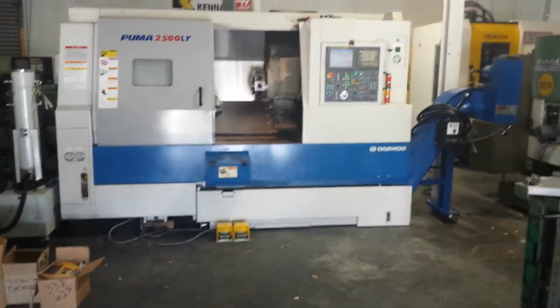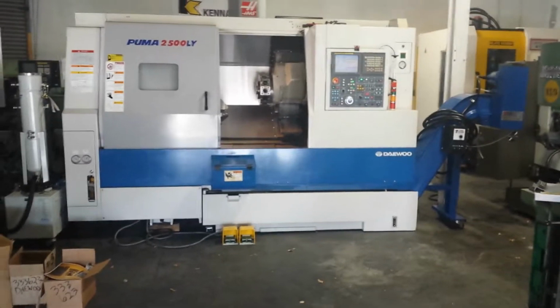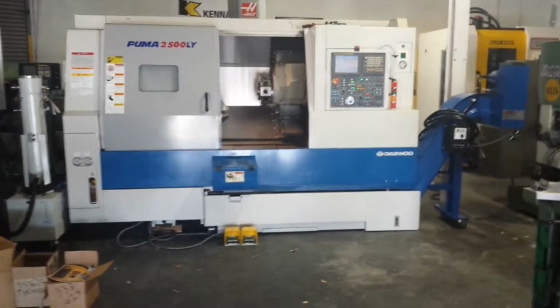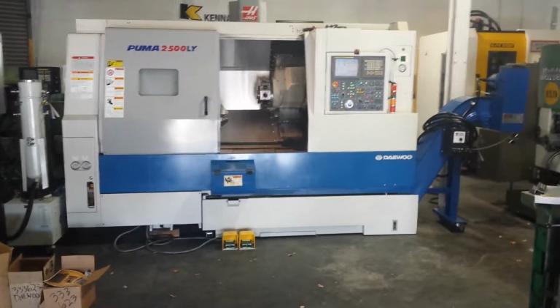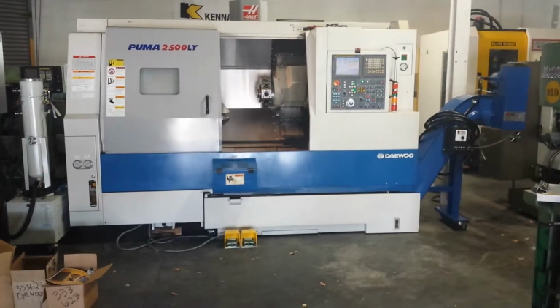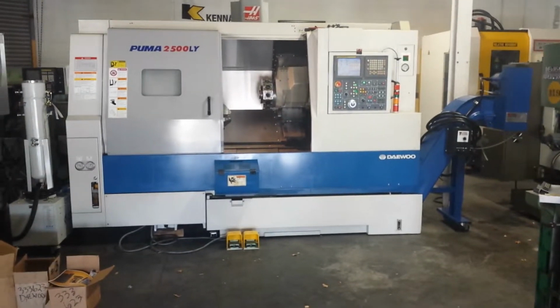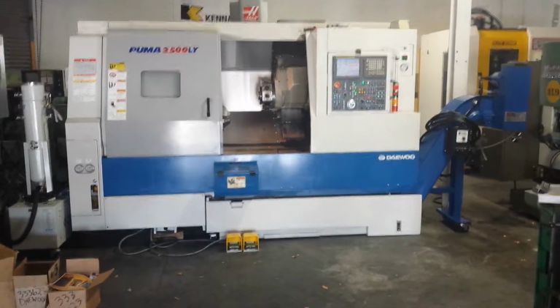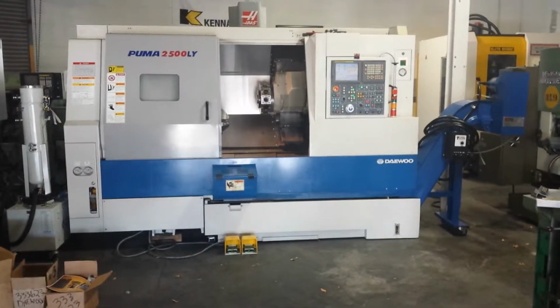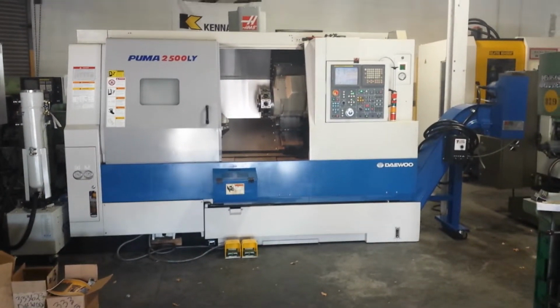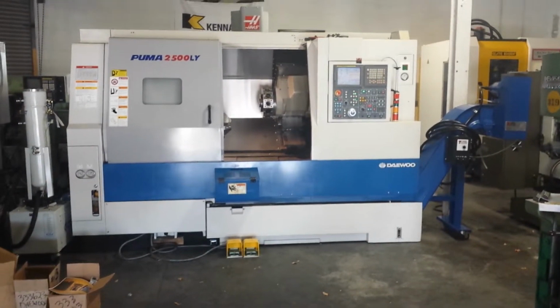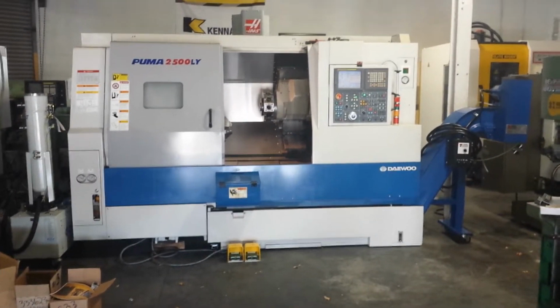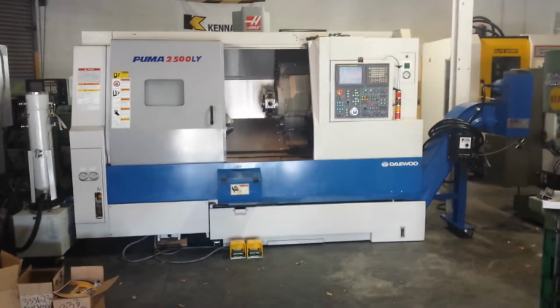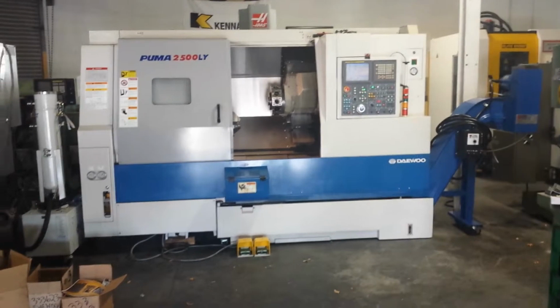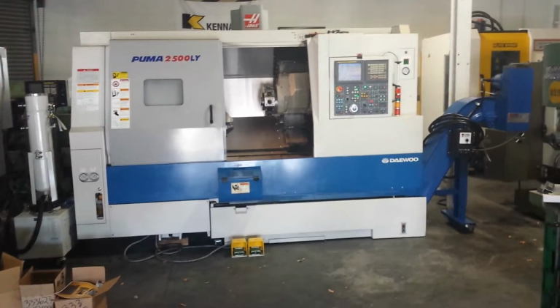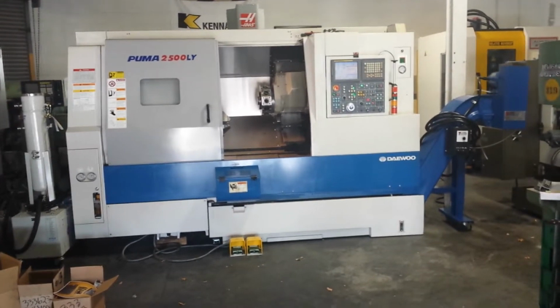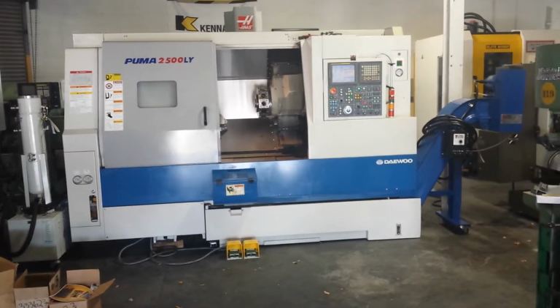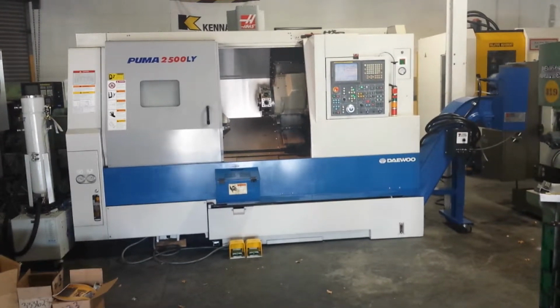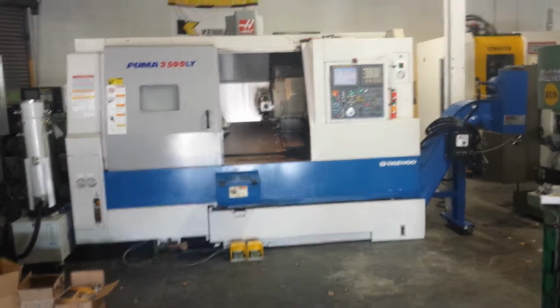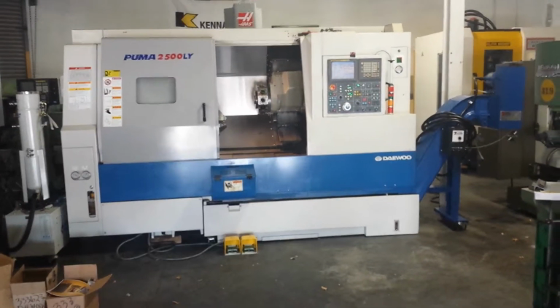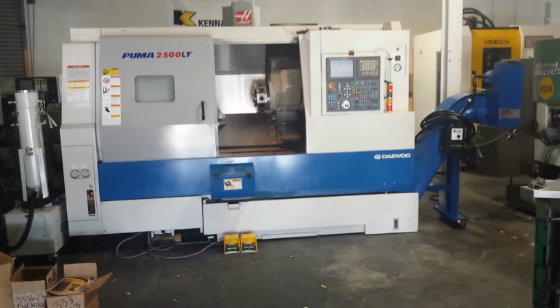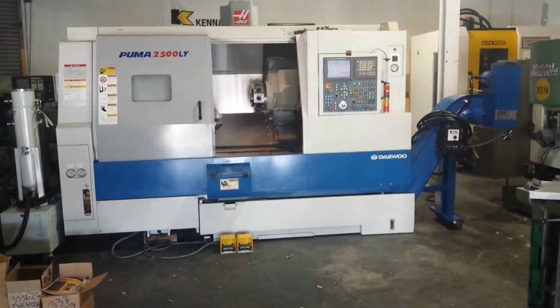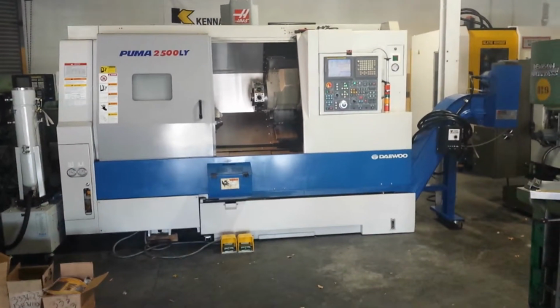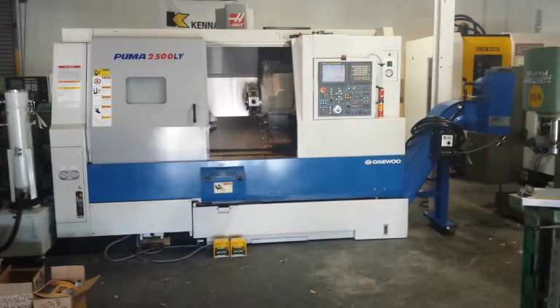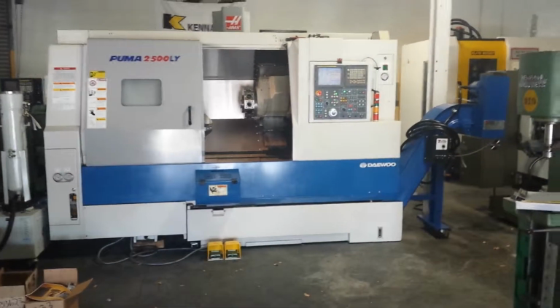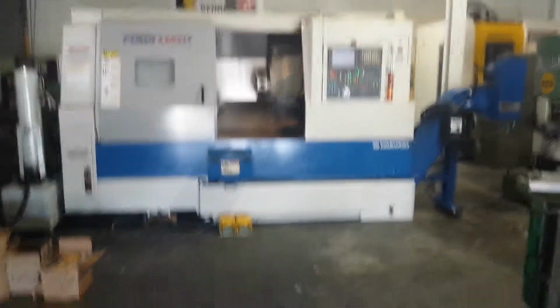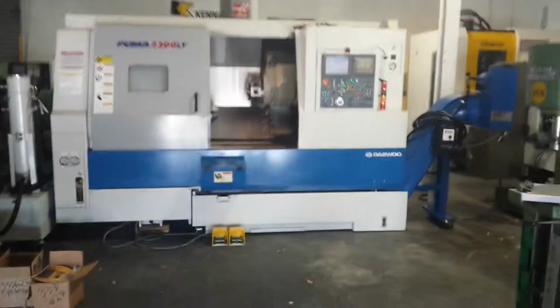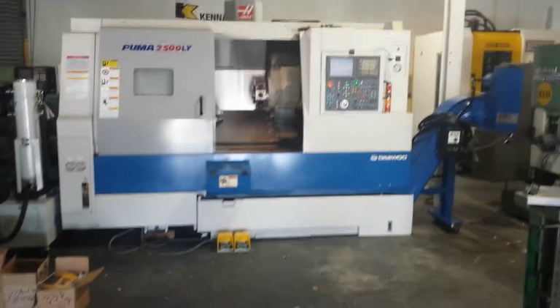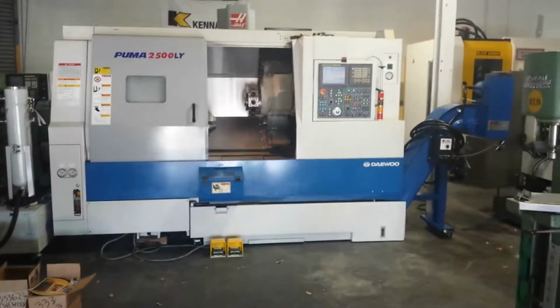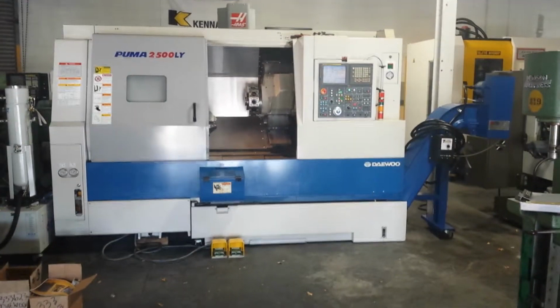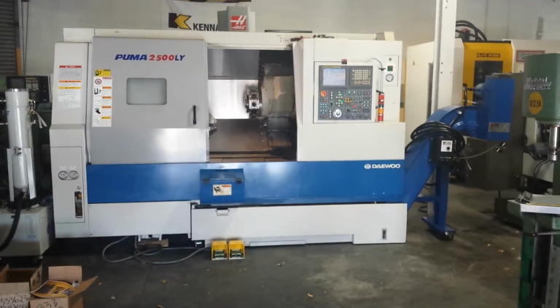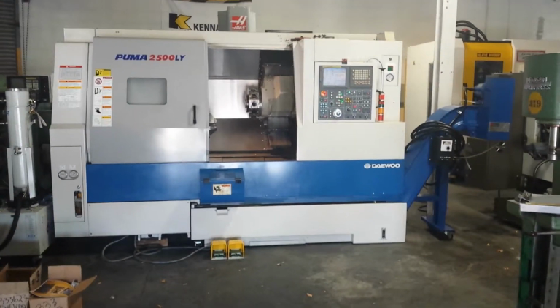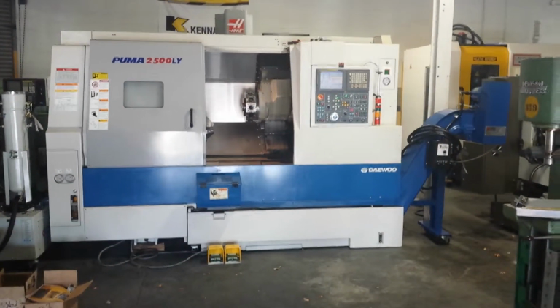That concludes this videotape presentation of the 2005 Daewoo Puma 2500LY CNC Turning Center. See you later.